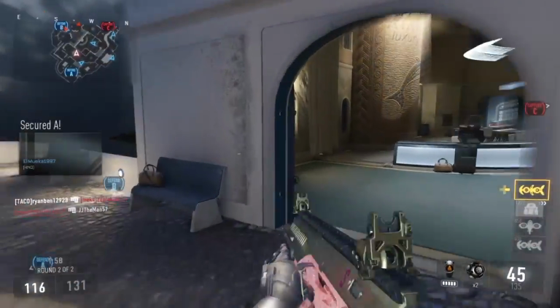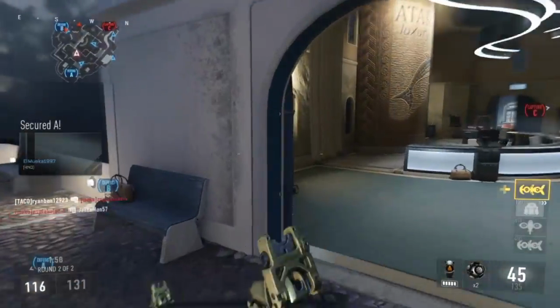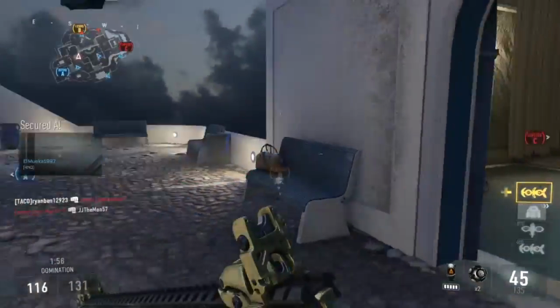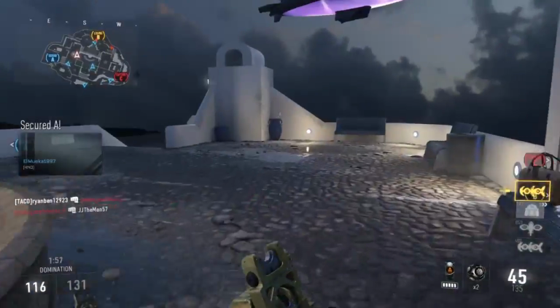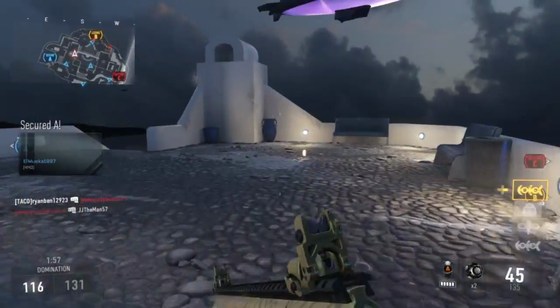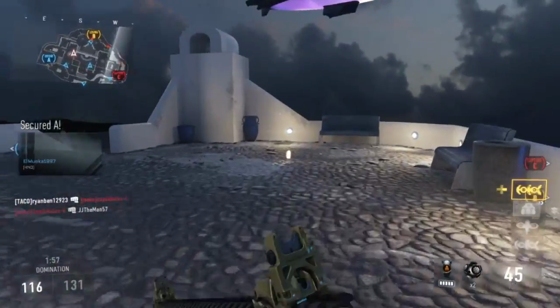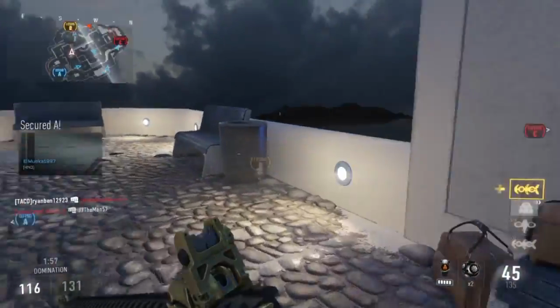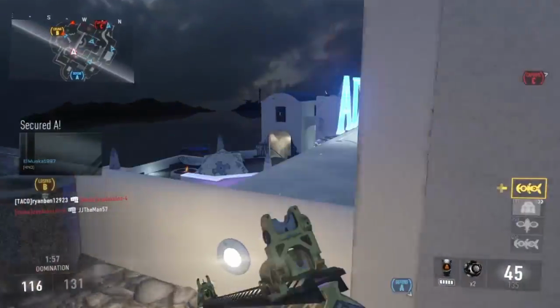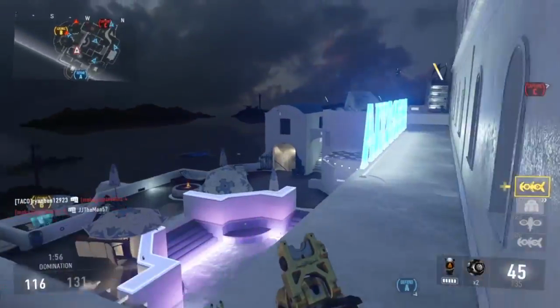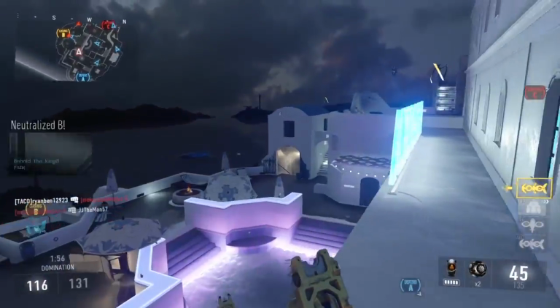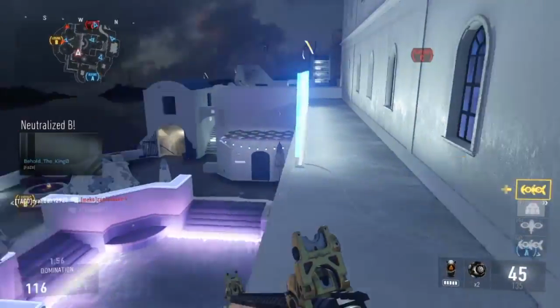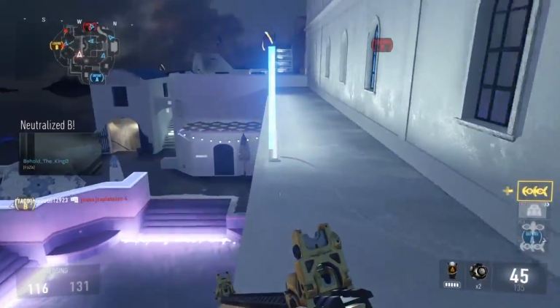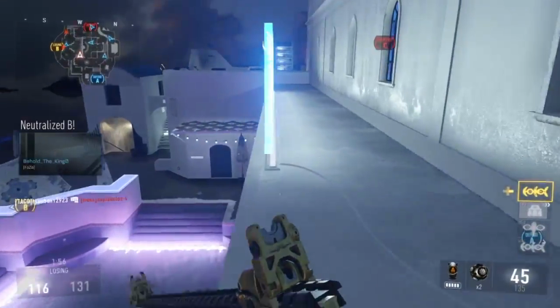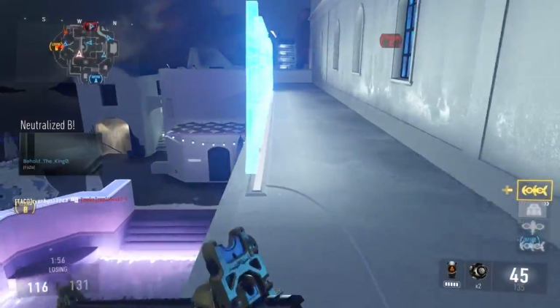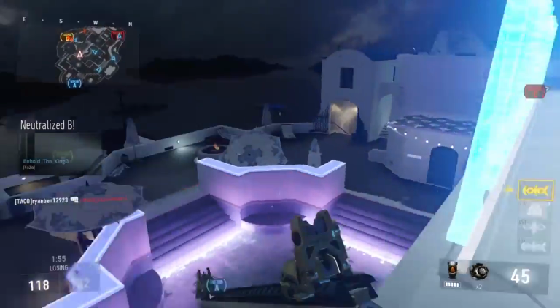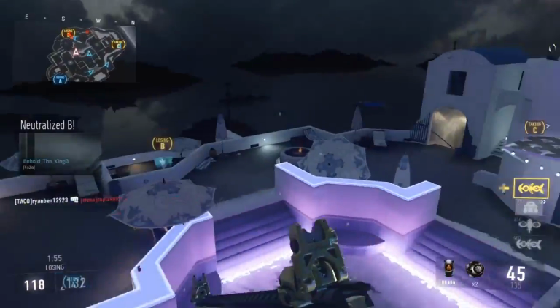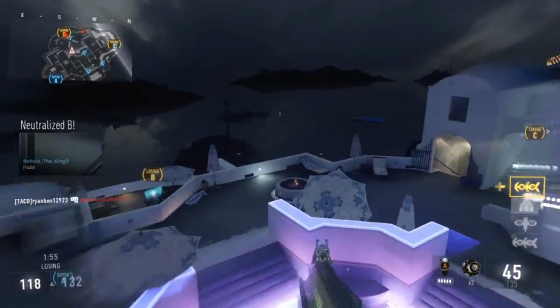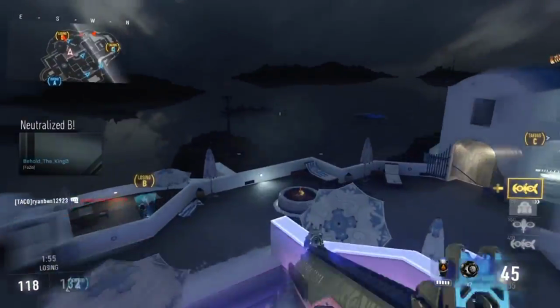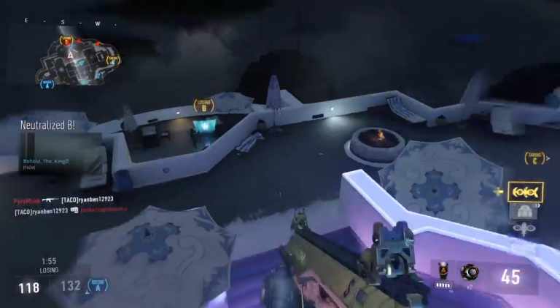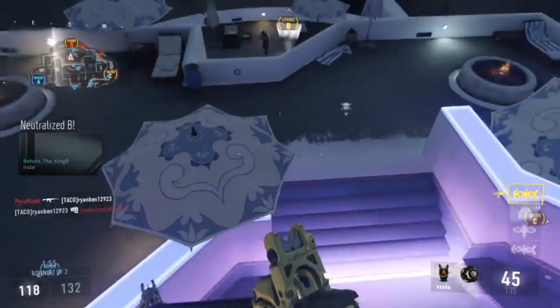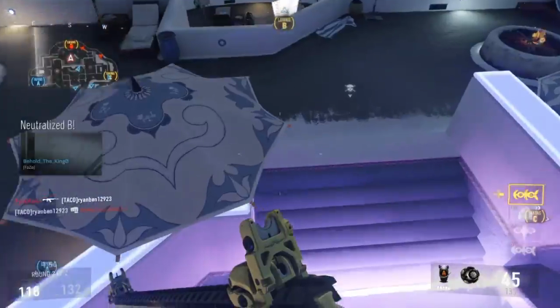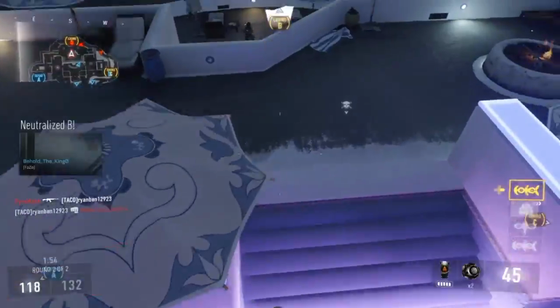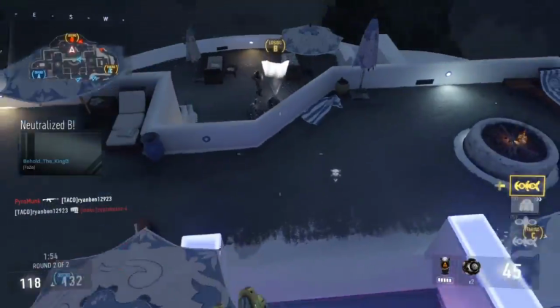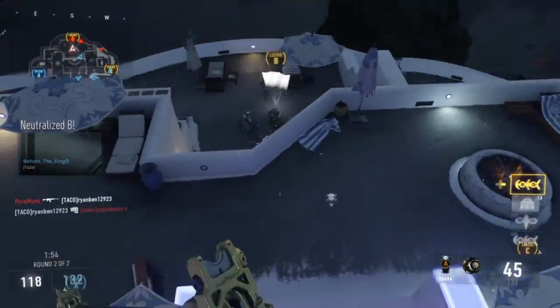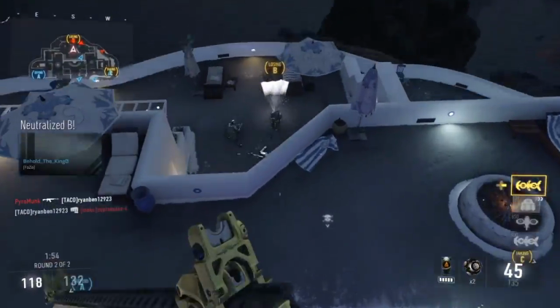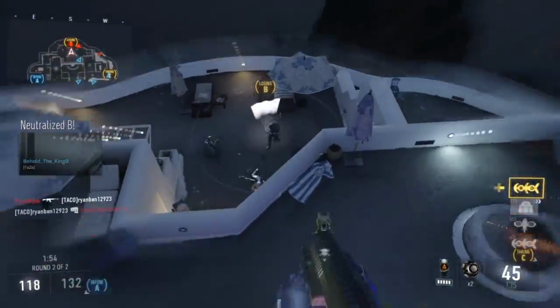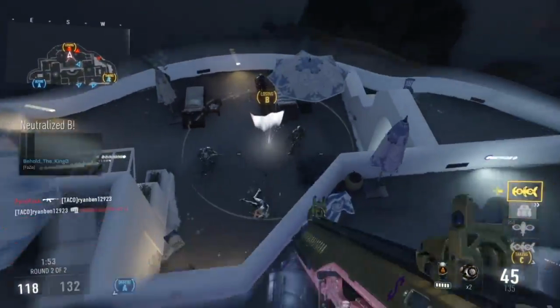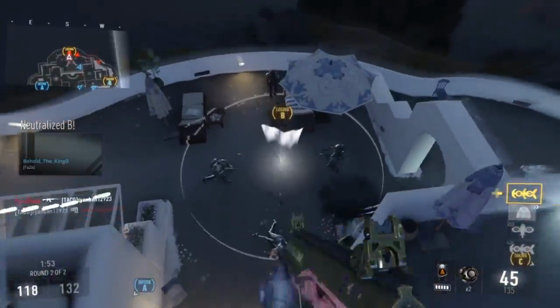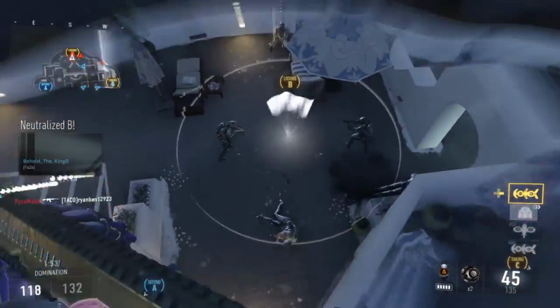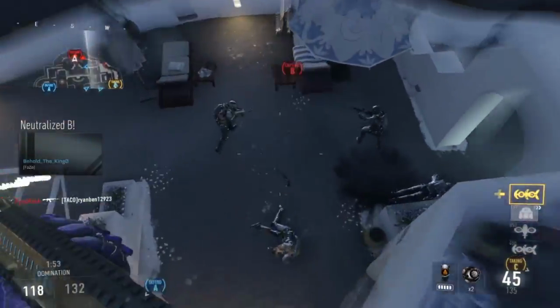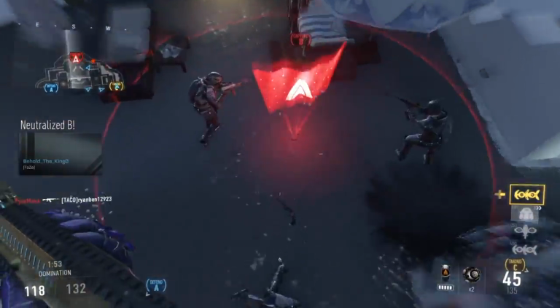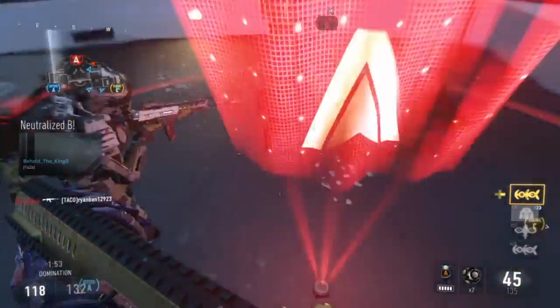But as you can see on the minimap, there's already enemy directions showing — that tells you where enemies are on the map.